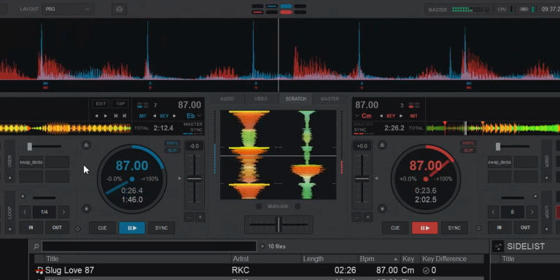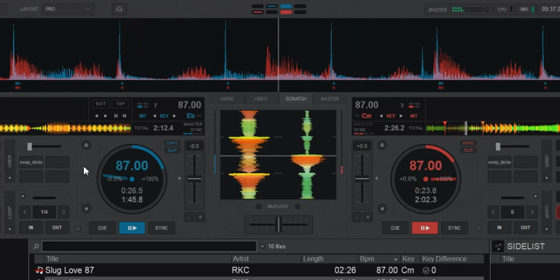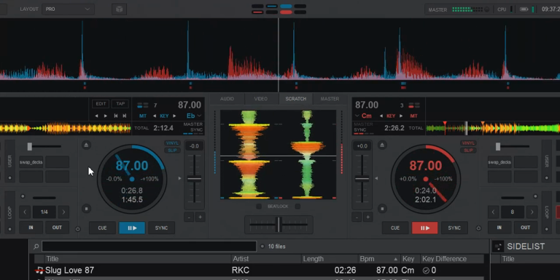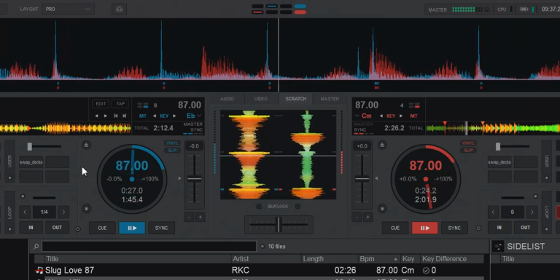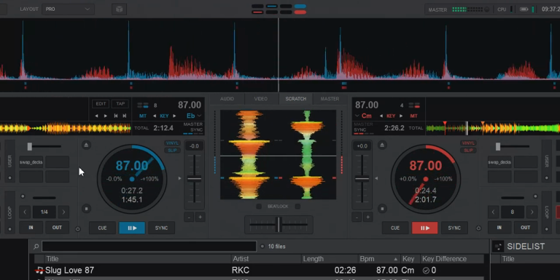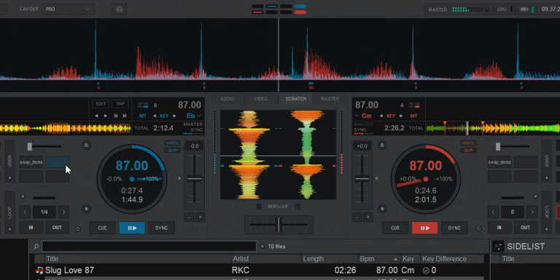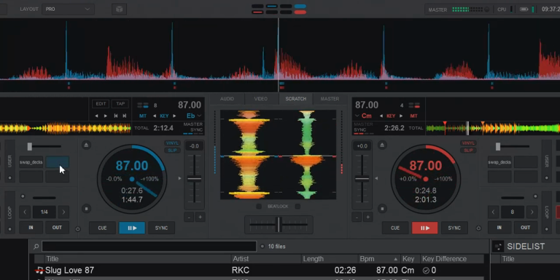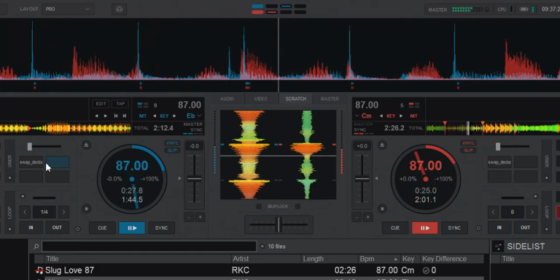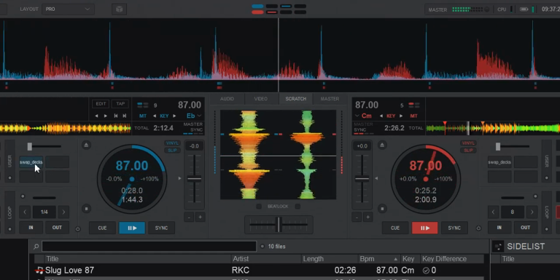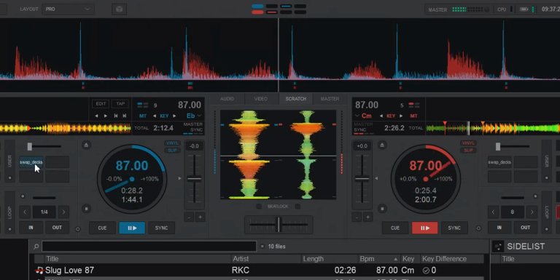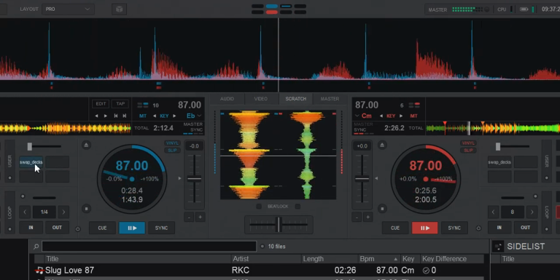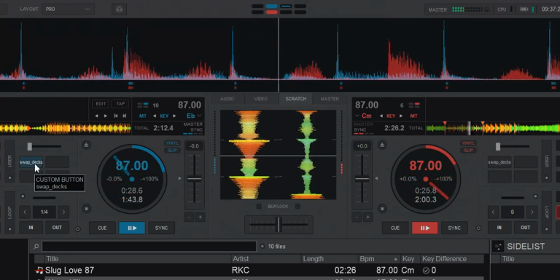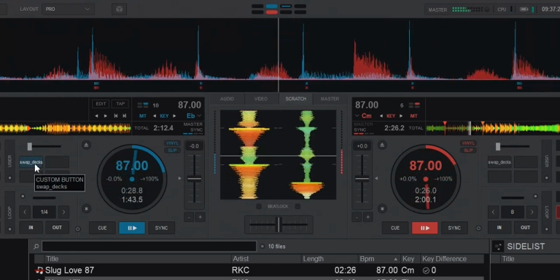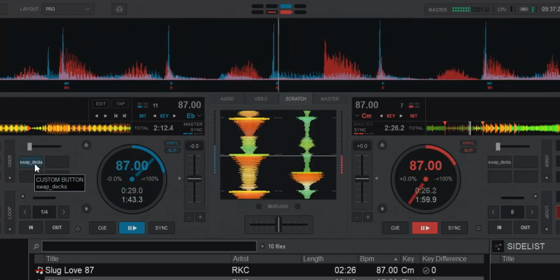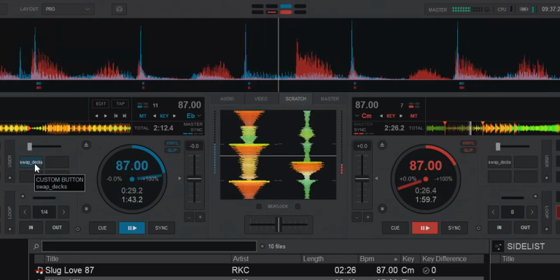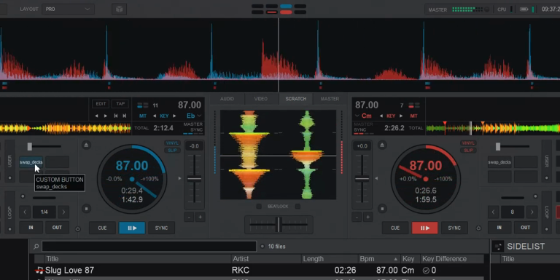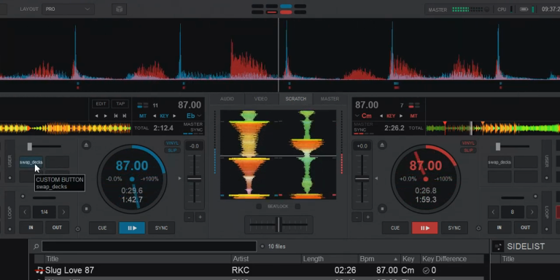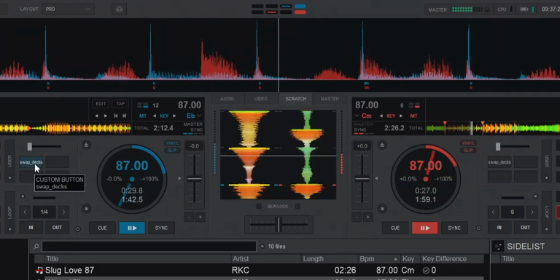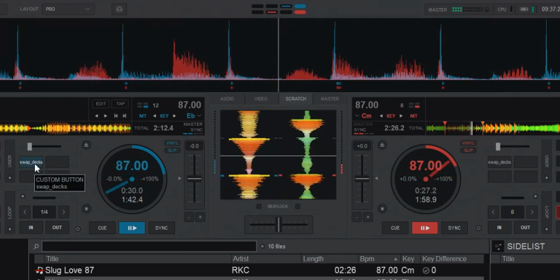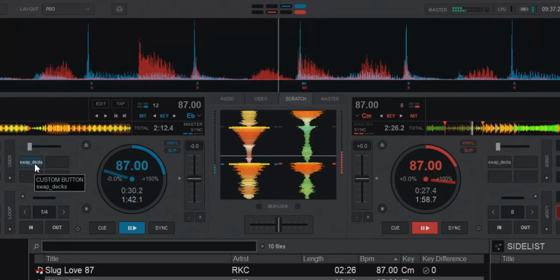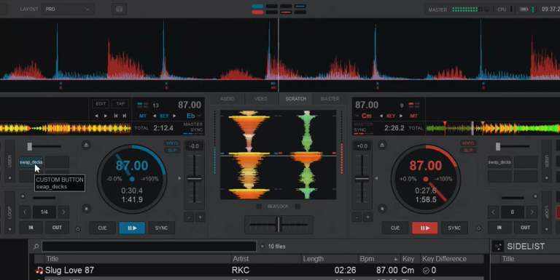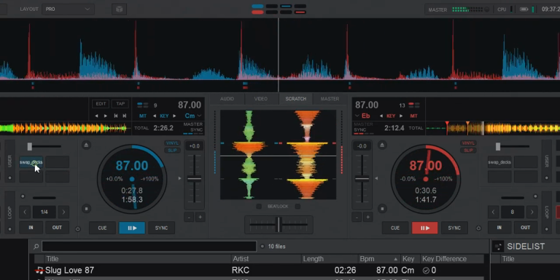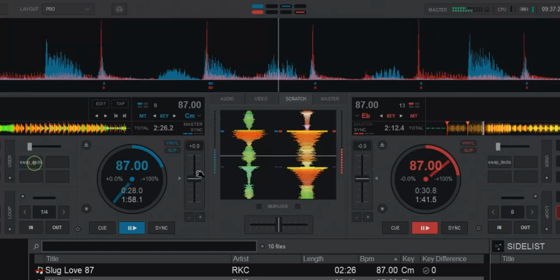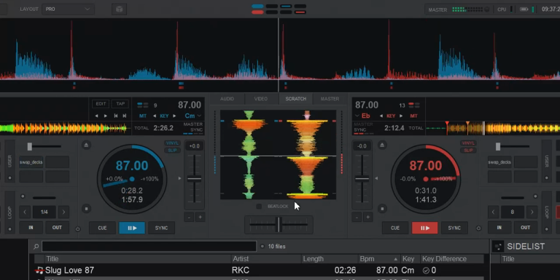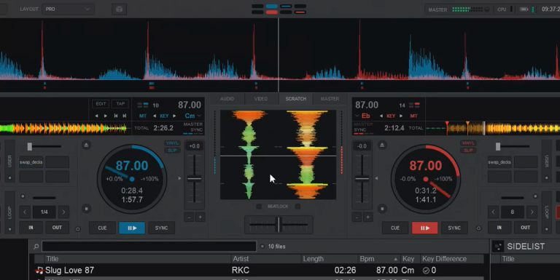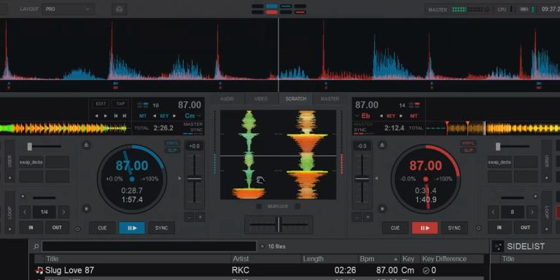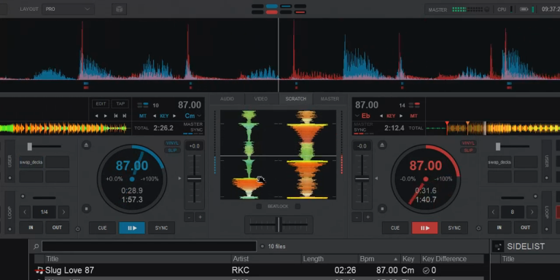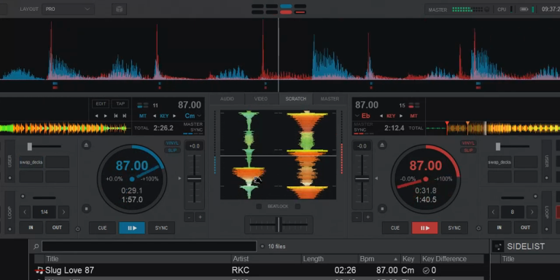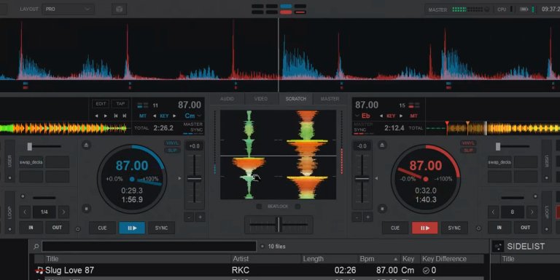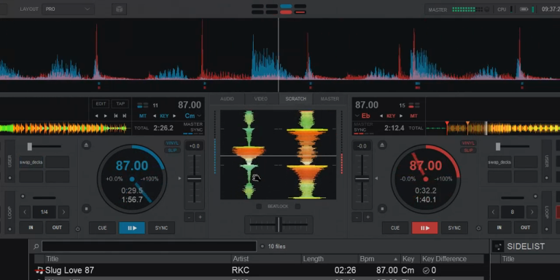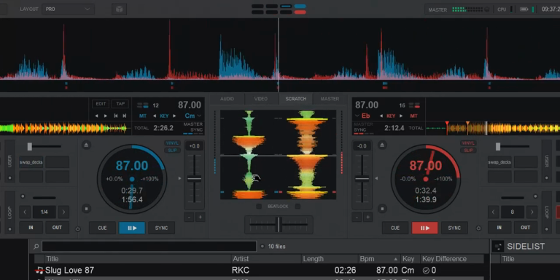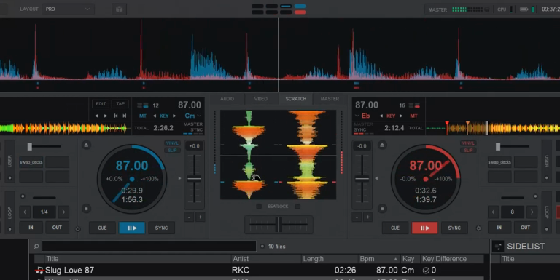And now I want to scratch the other track, but still on the left side, so I swap them, and I continue scratching.